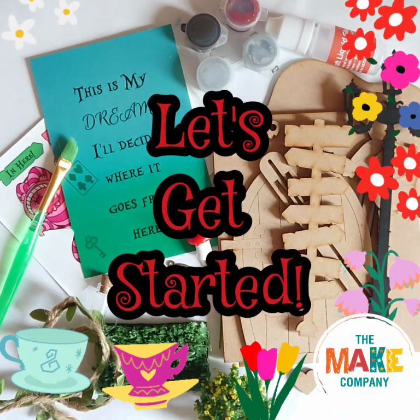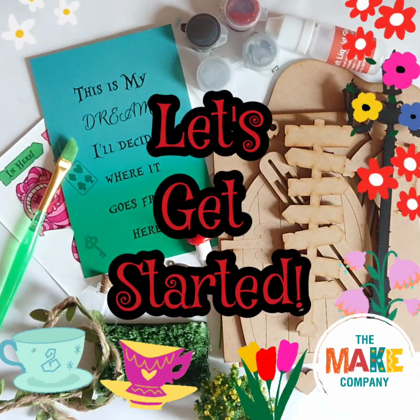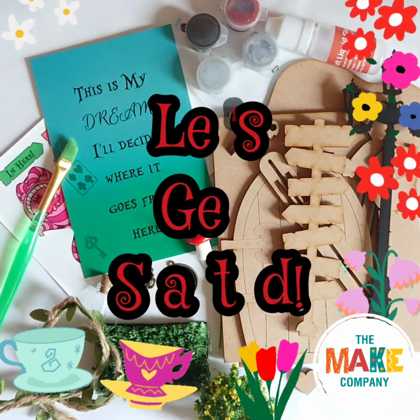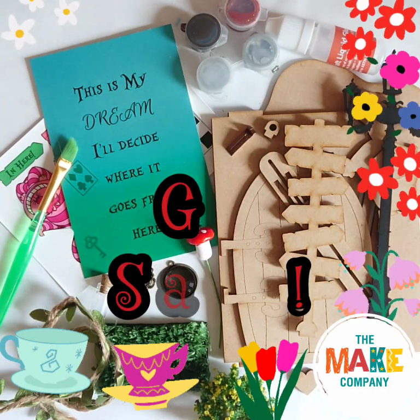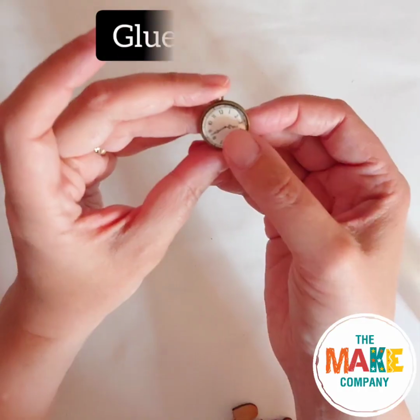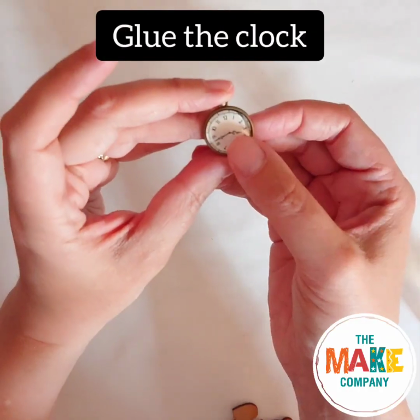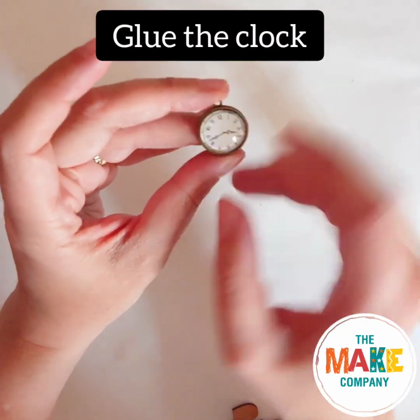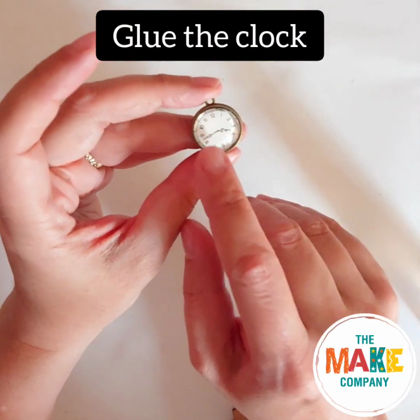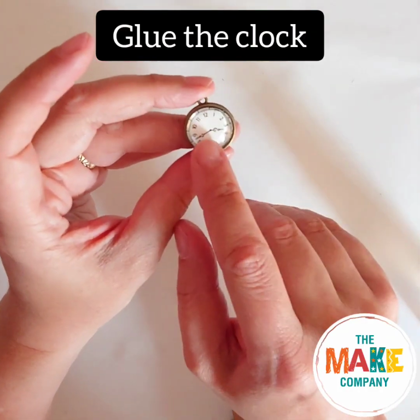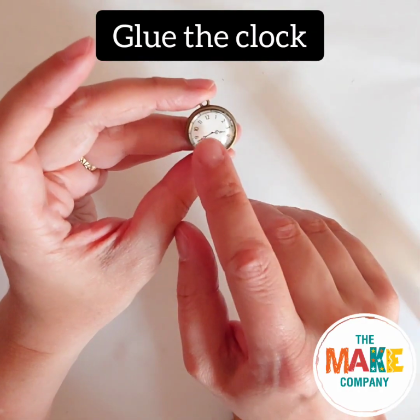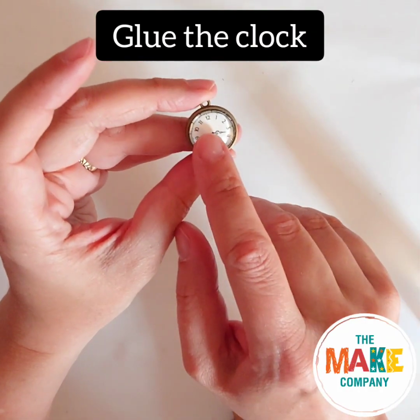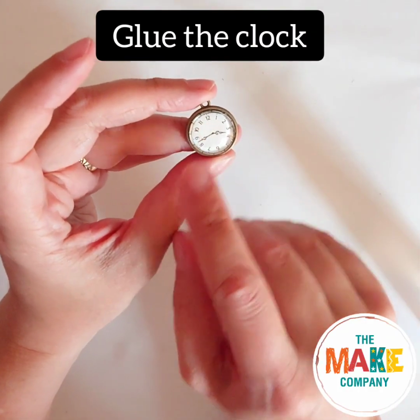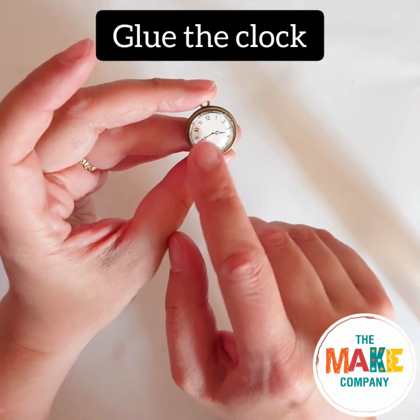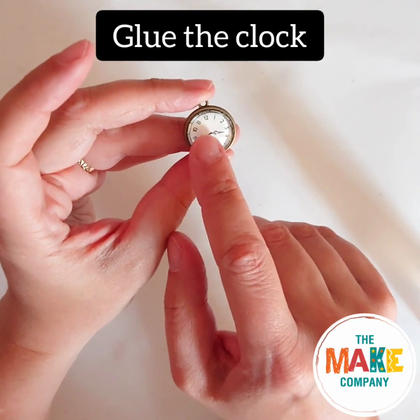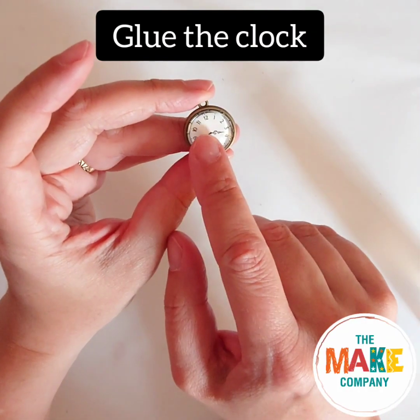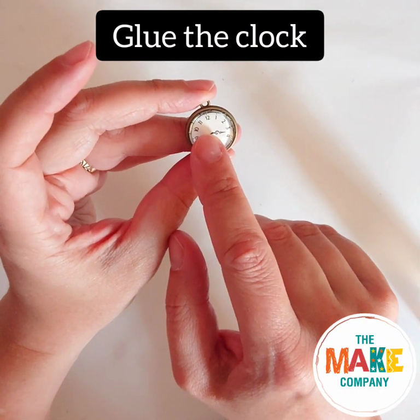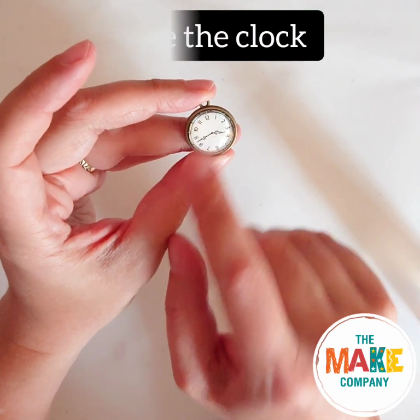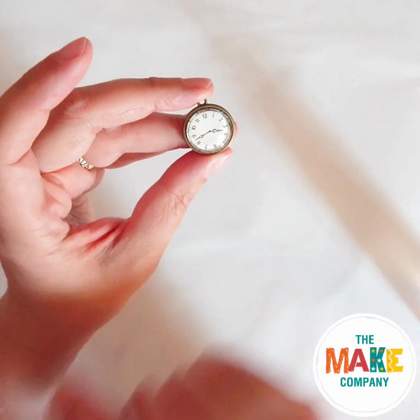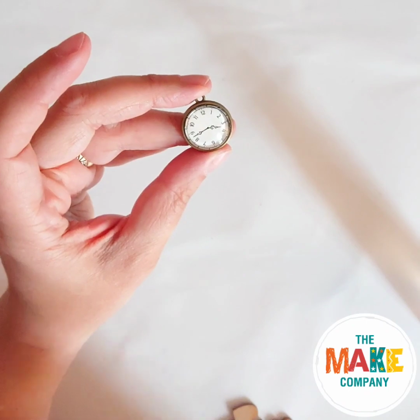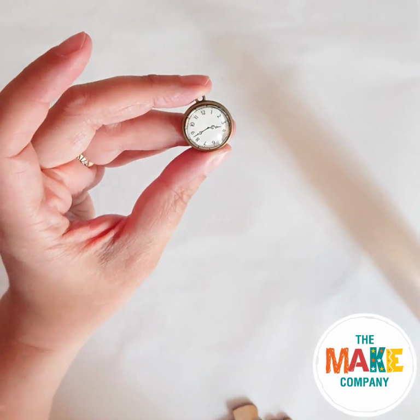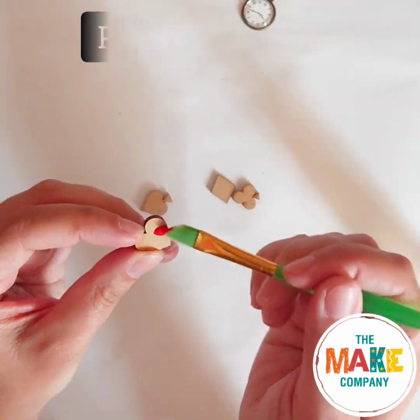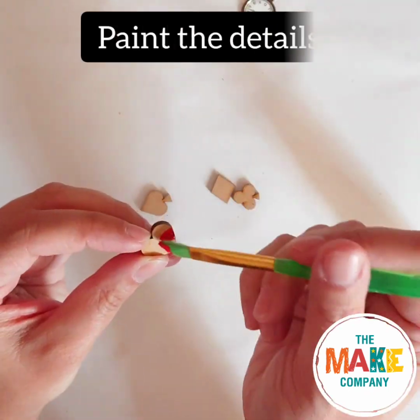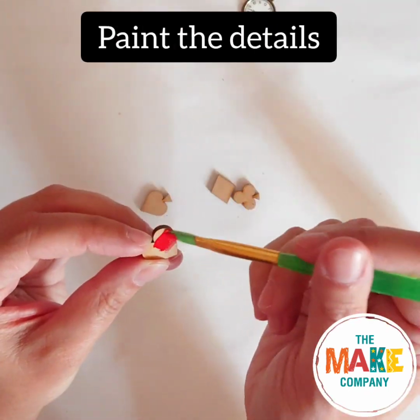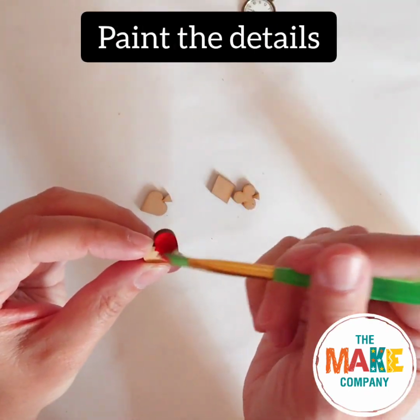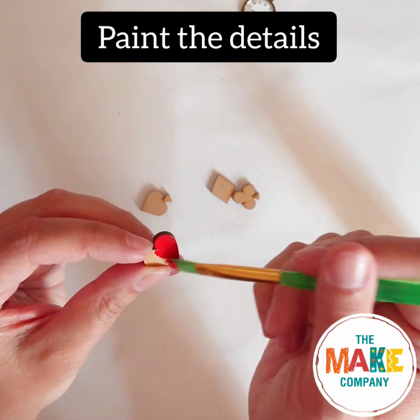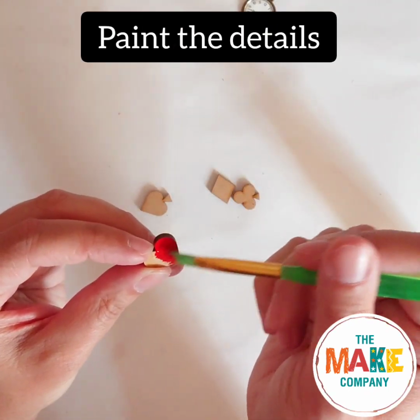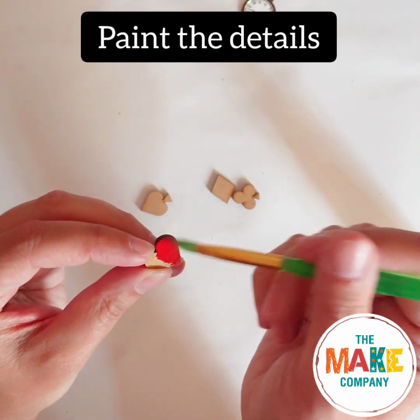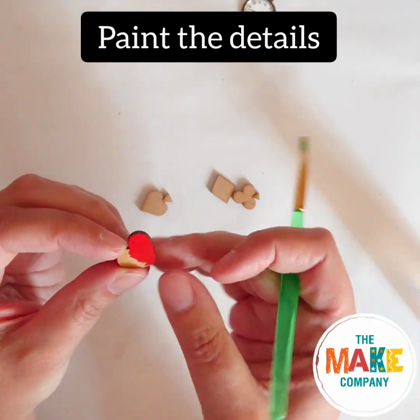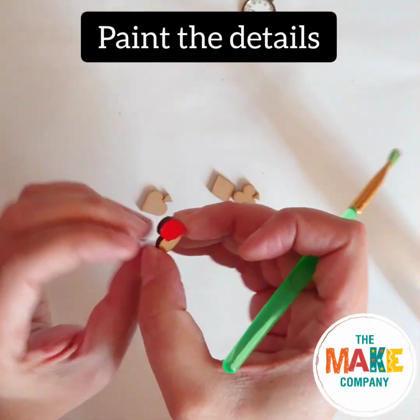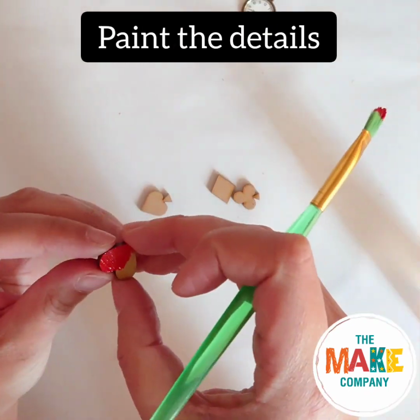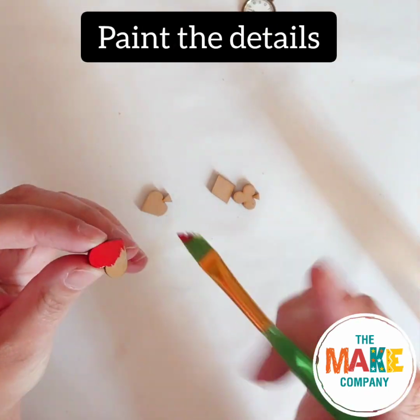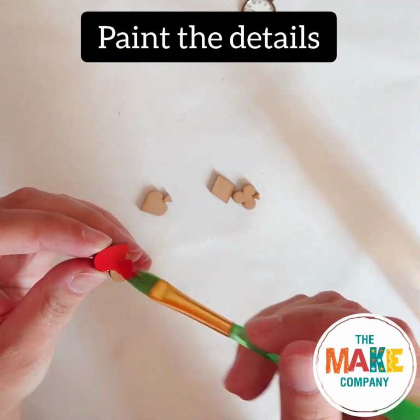Let's get started. First glue the clock together, stick the sticker in, and then use a drop of glue and stick the cabochon on.